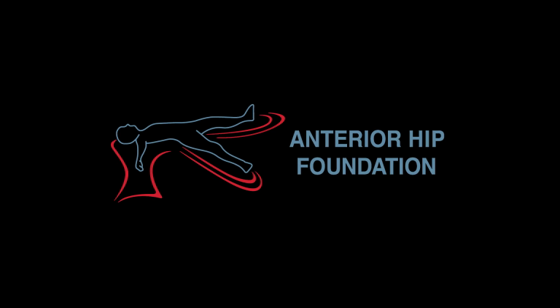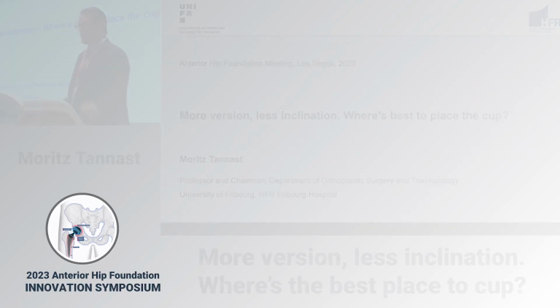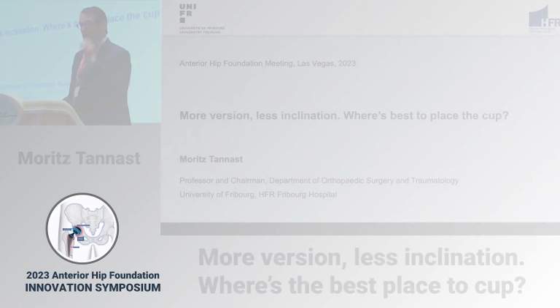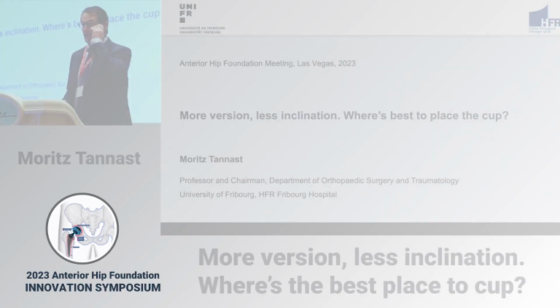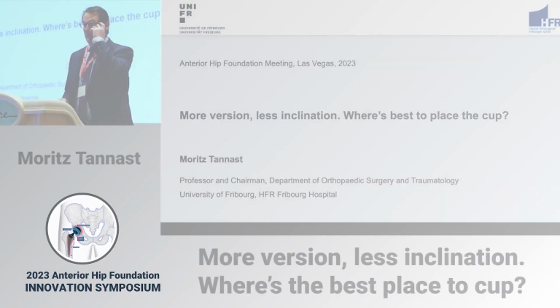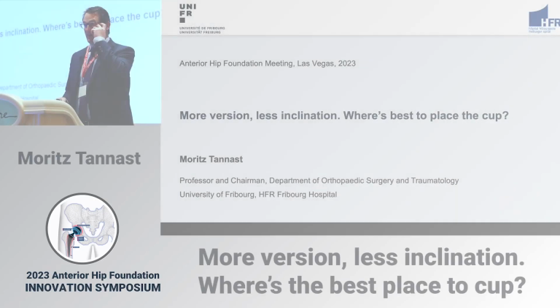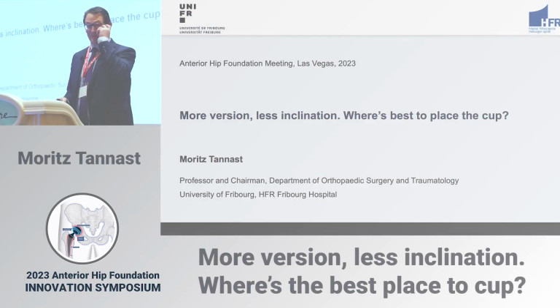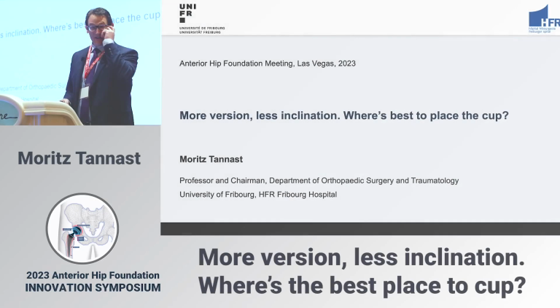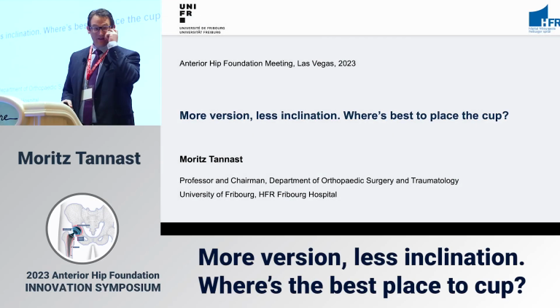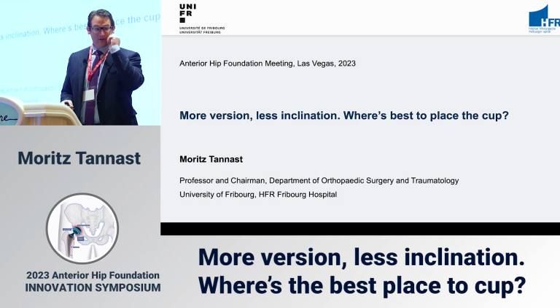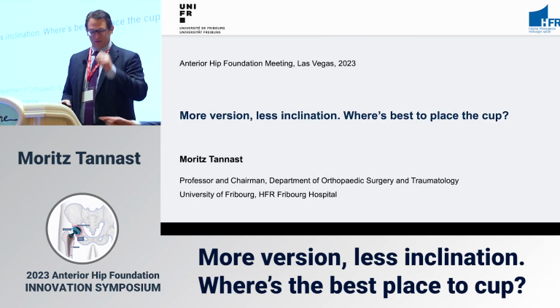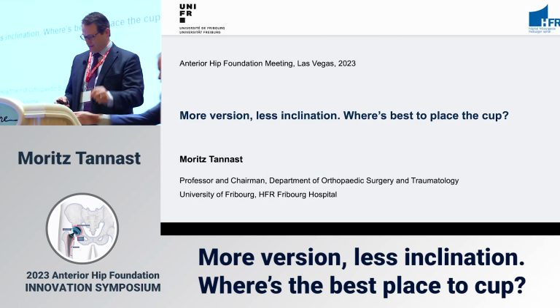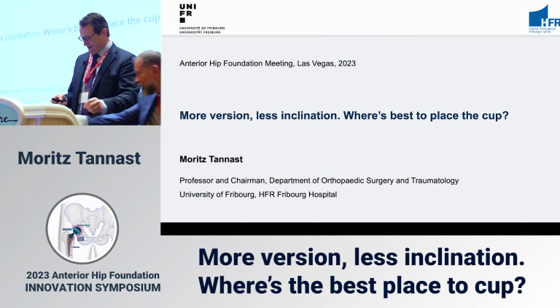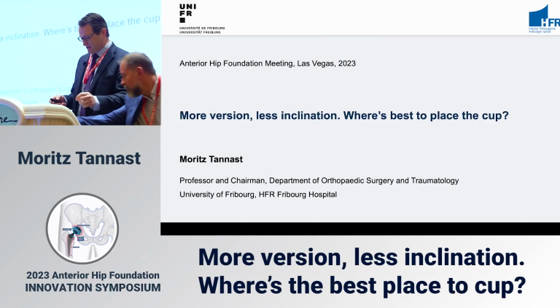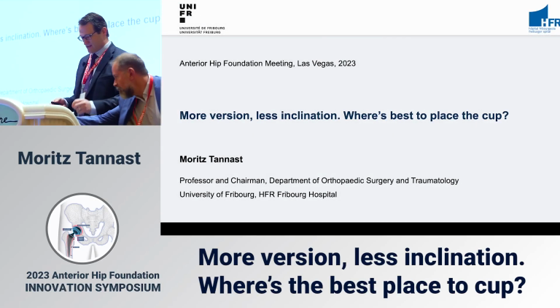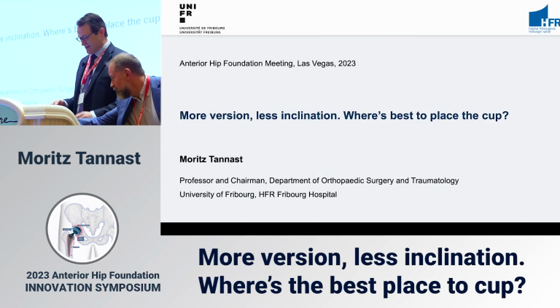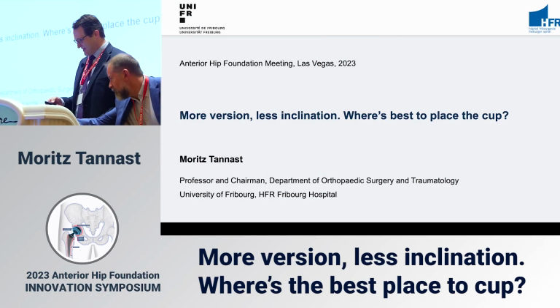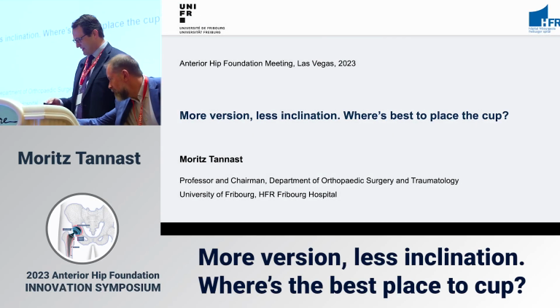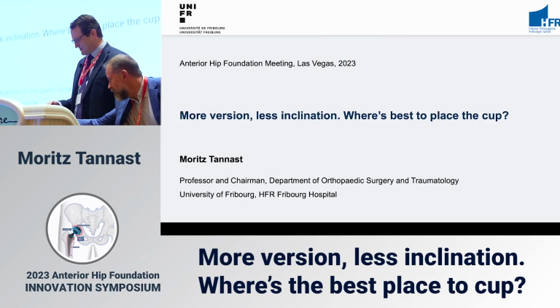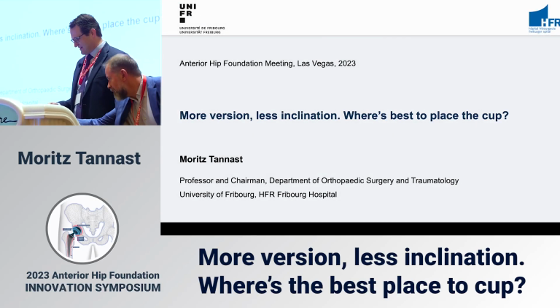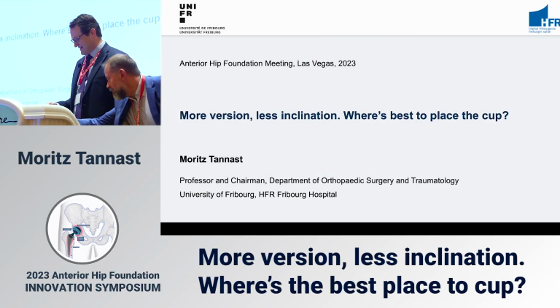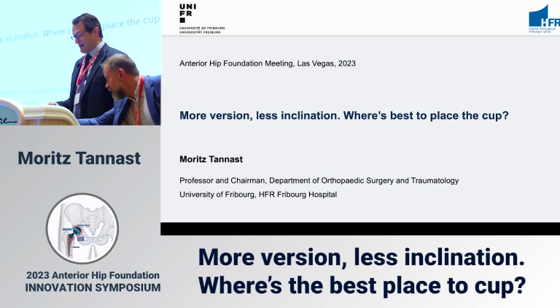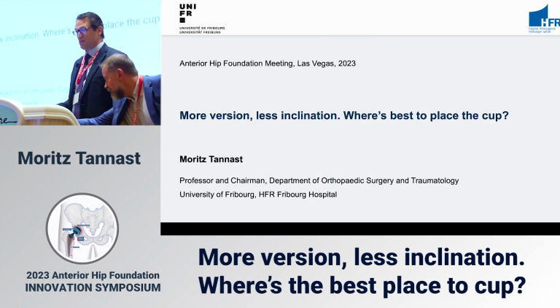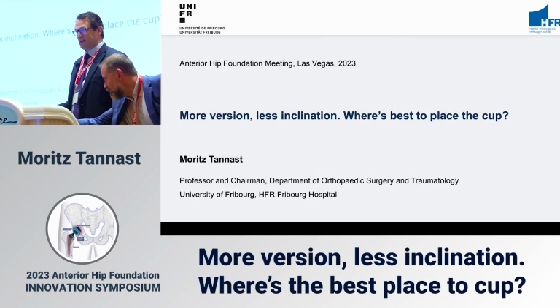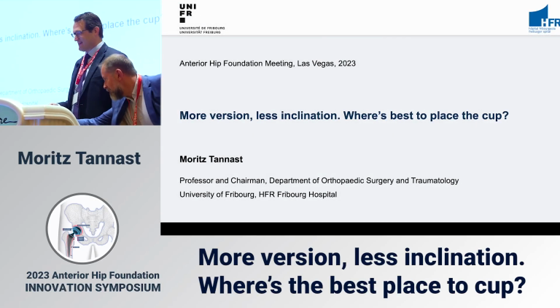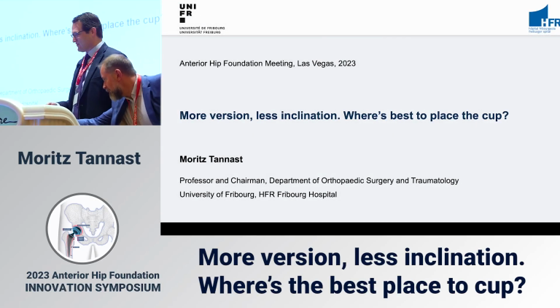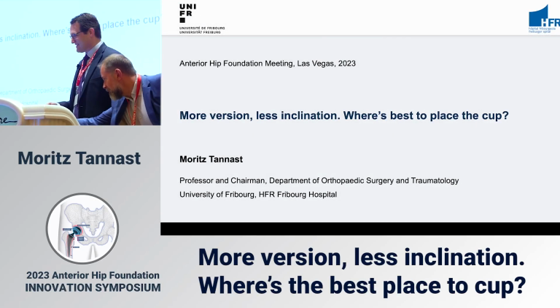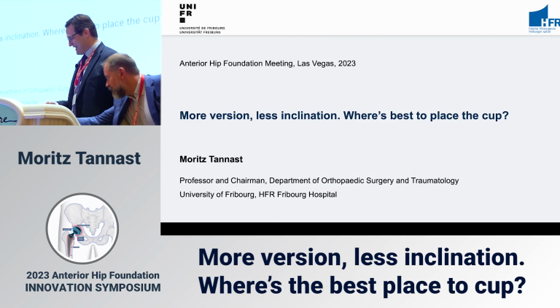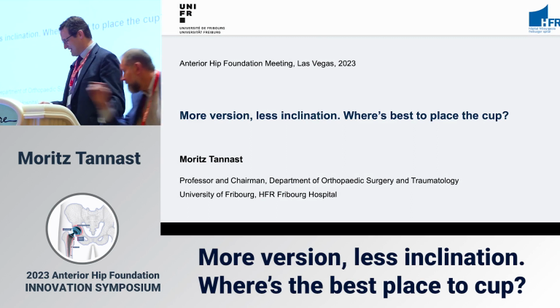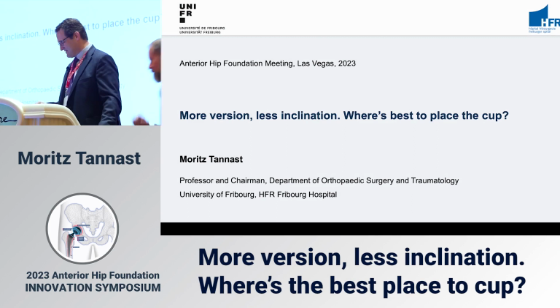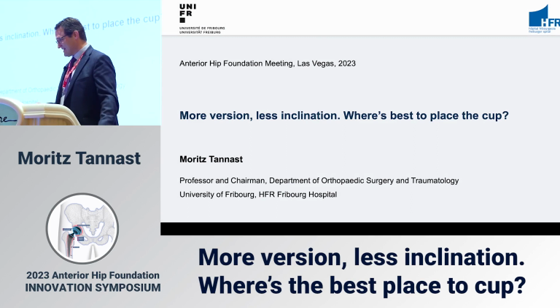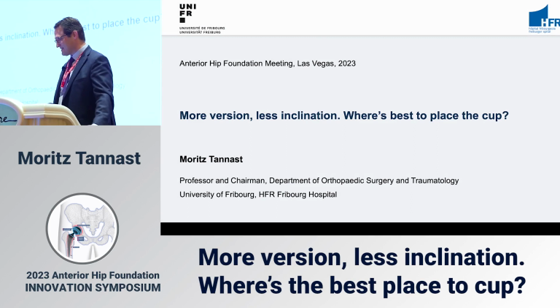Good morning everybody, thank you very much for the invitation. A pleasure being here once again in Las Vegas.